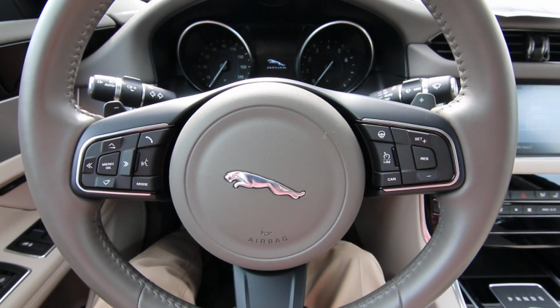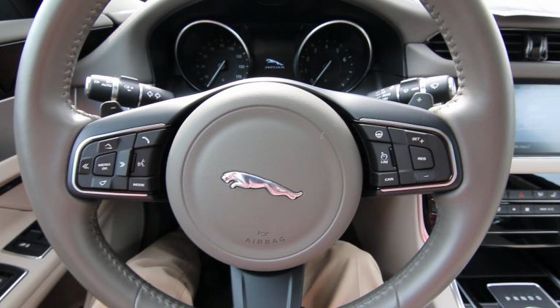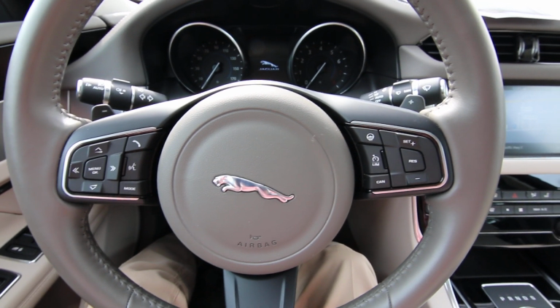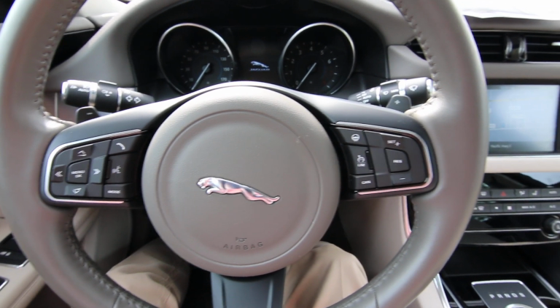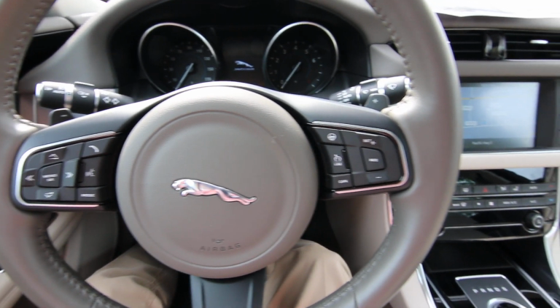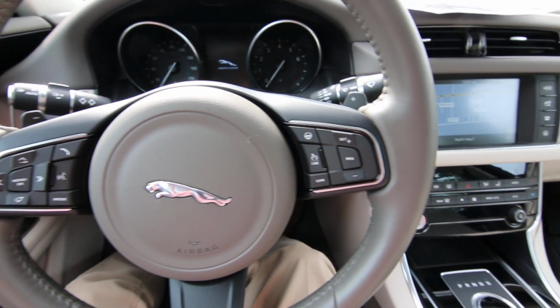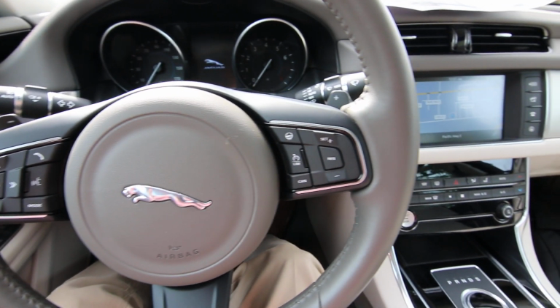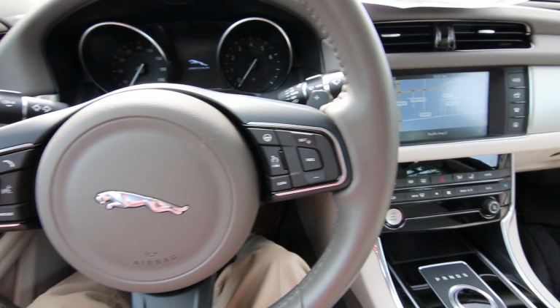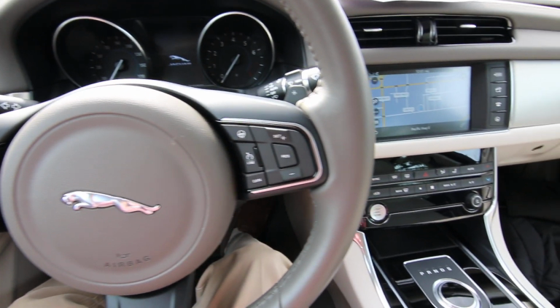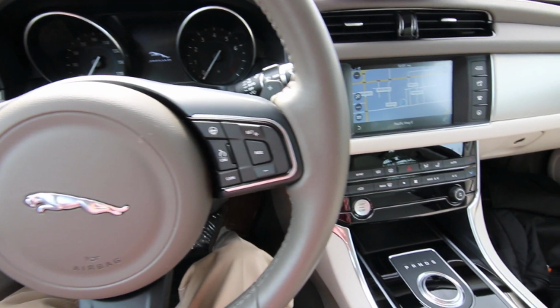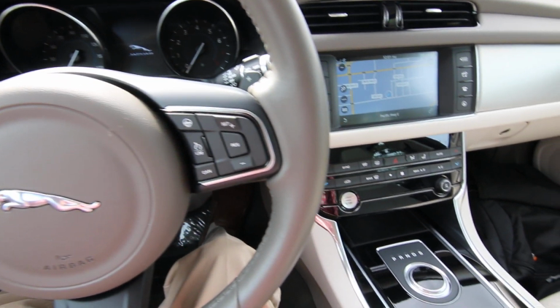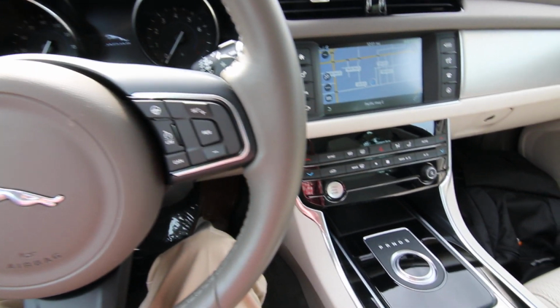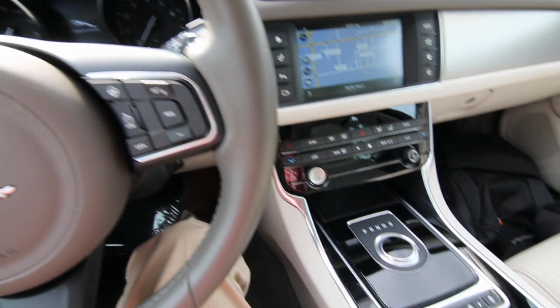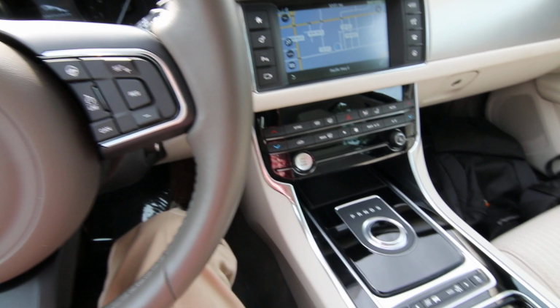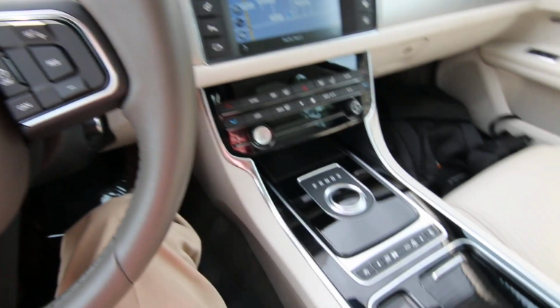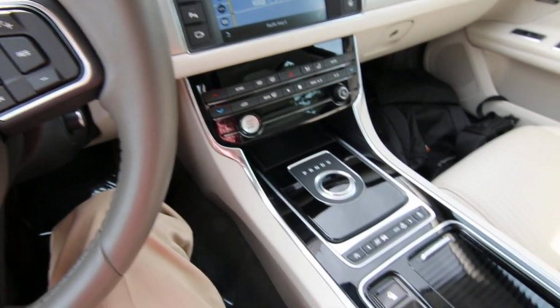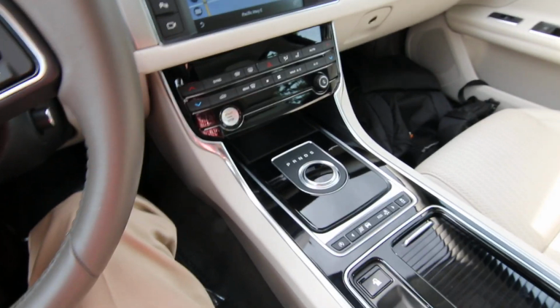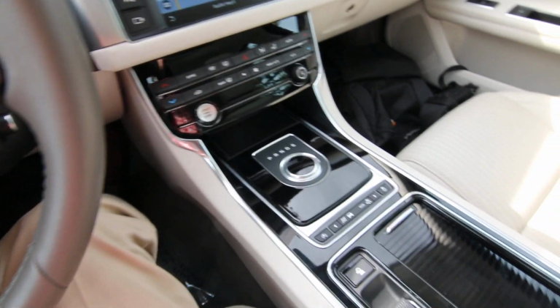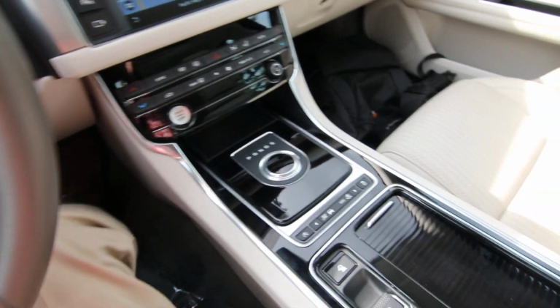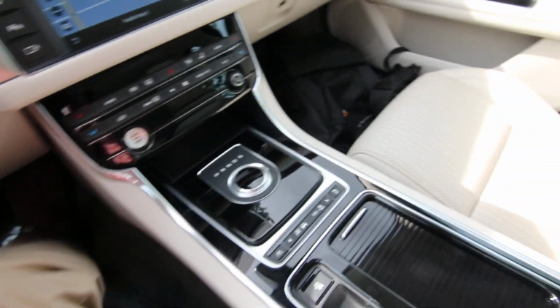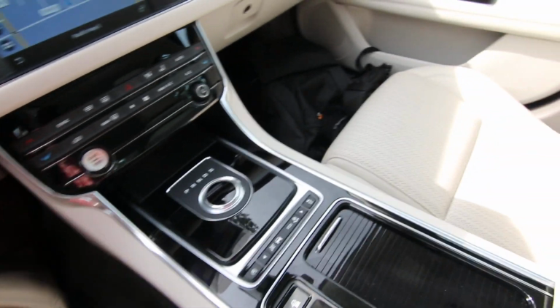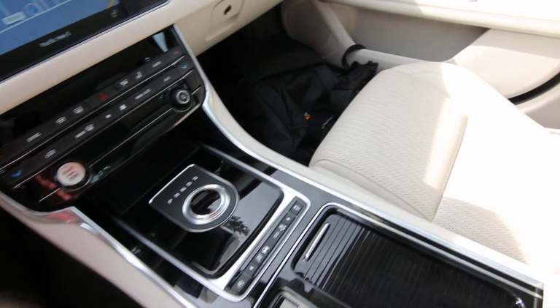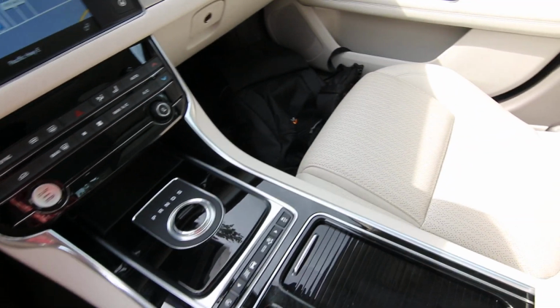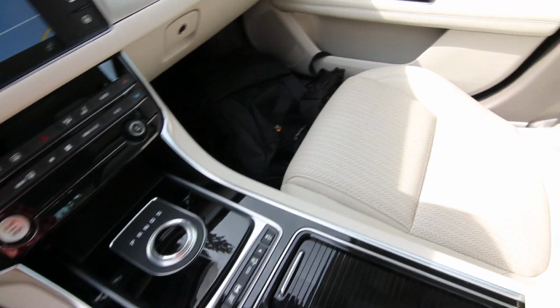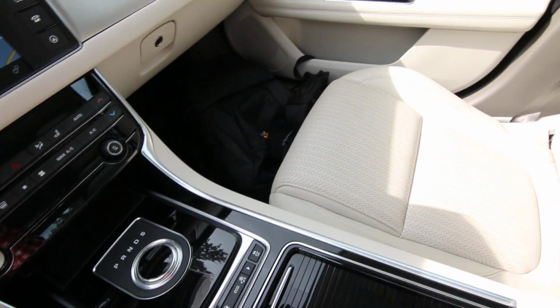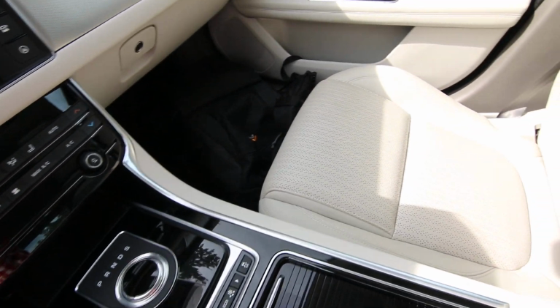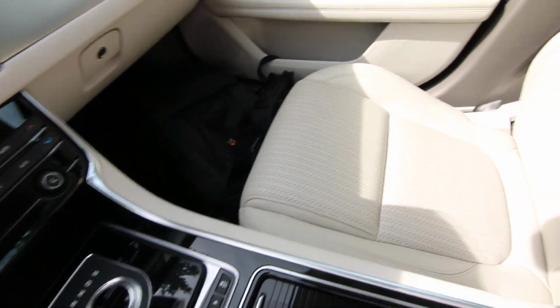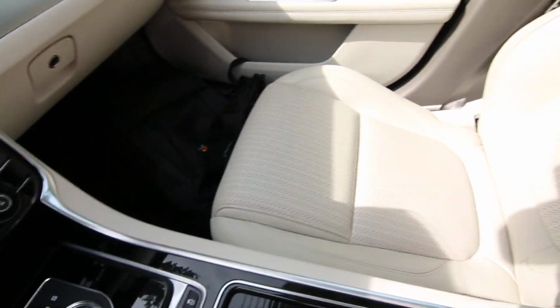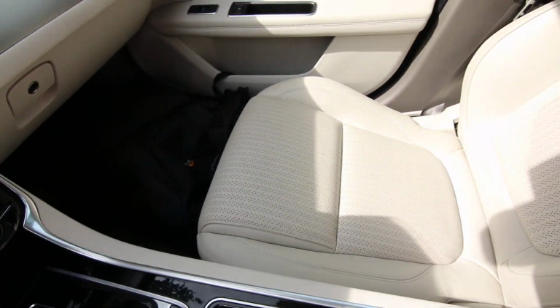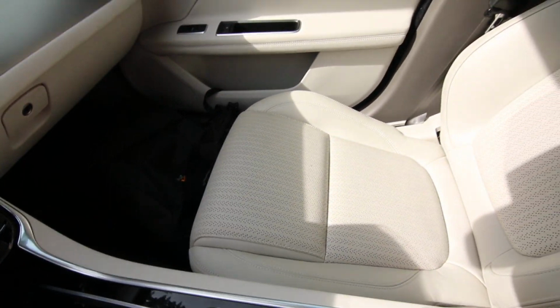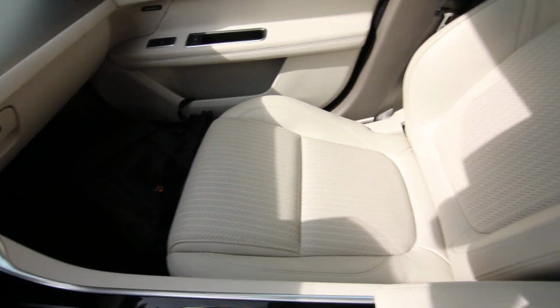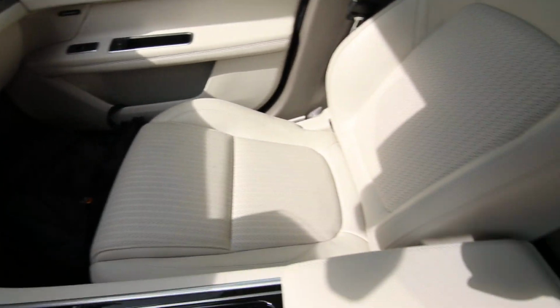Hello, Joe here from Infinity of Tacoma. Today I'm going to tell you about this beautiful 2017 Jaguar XF.